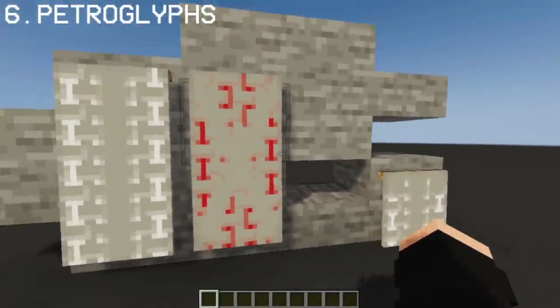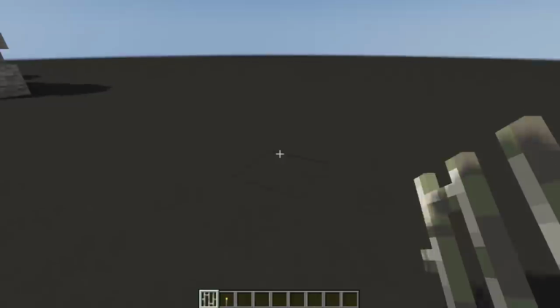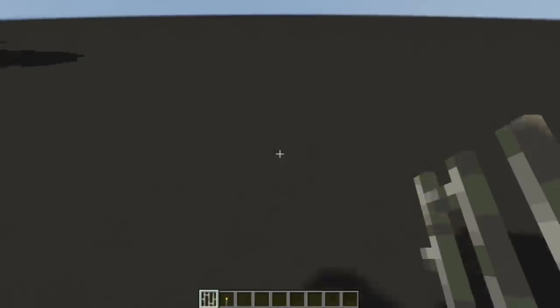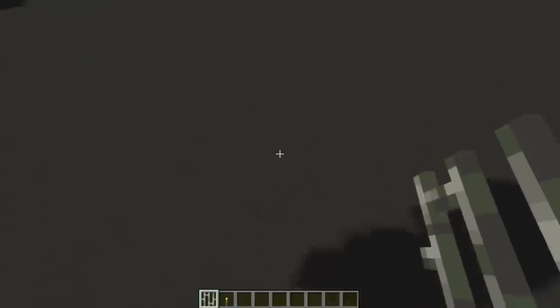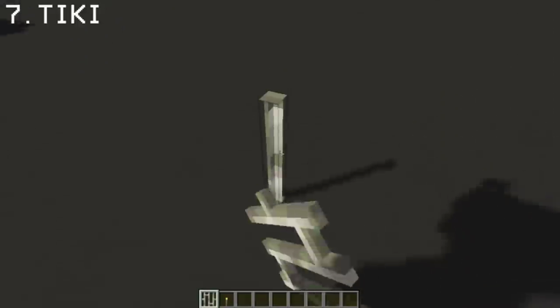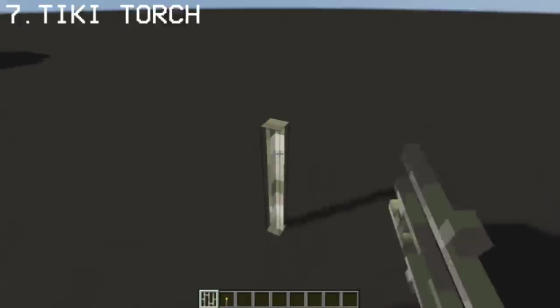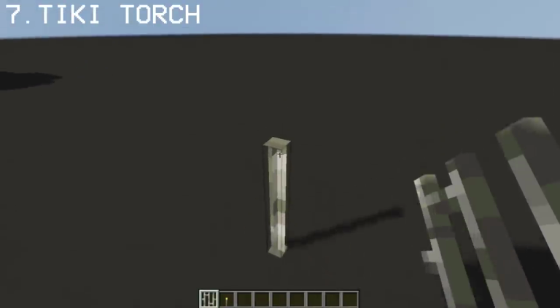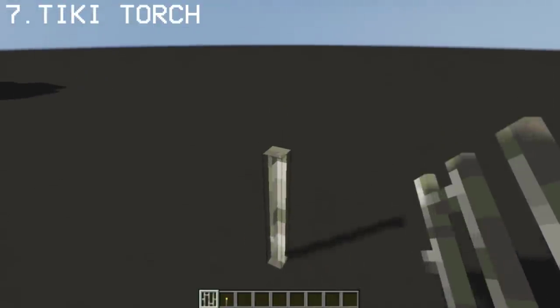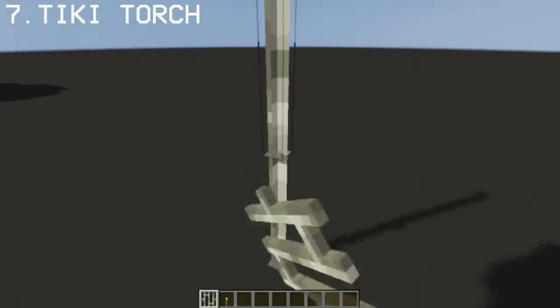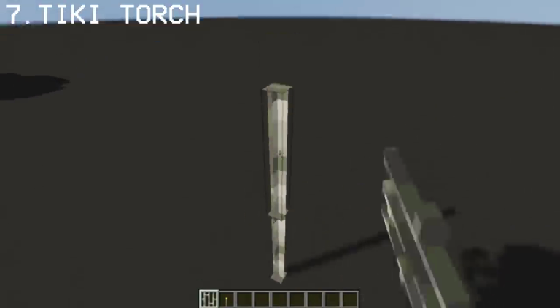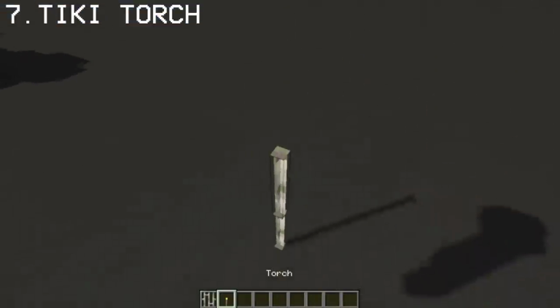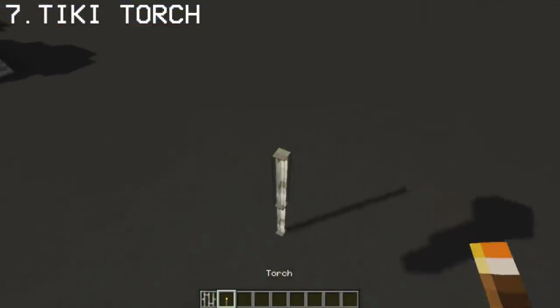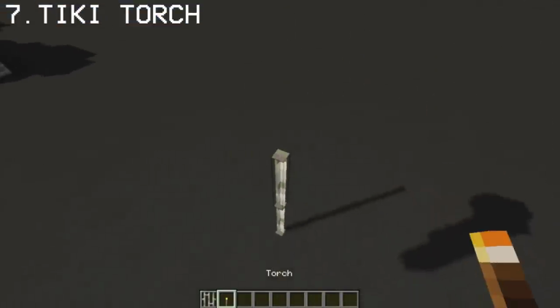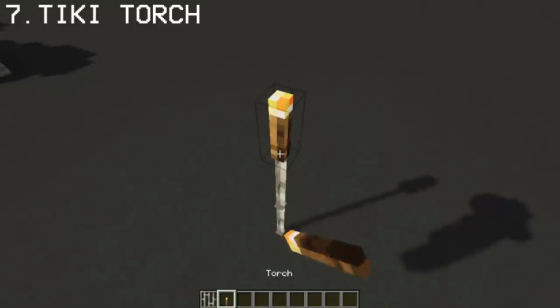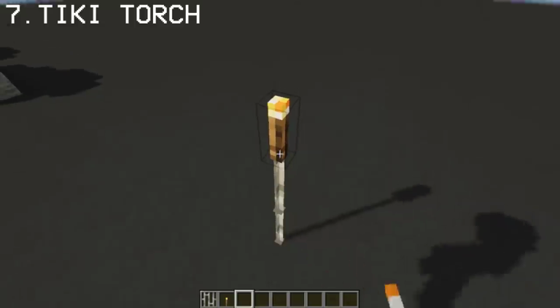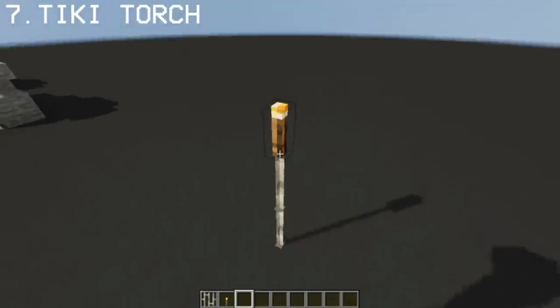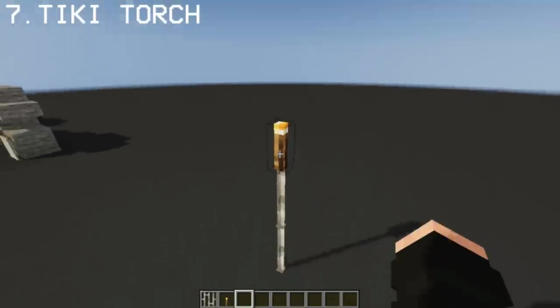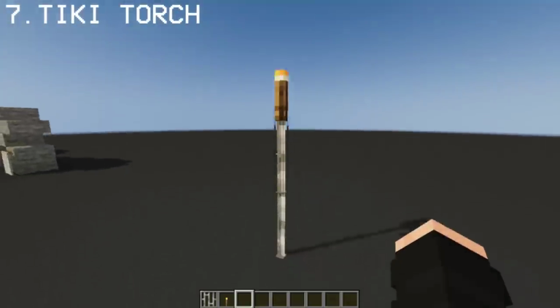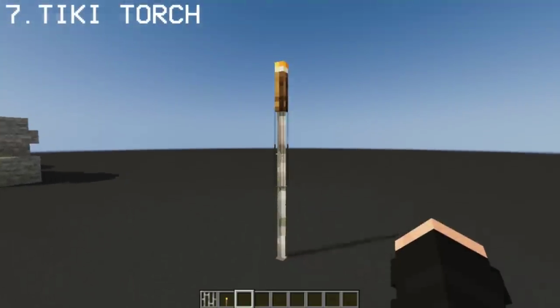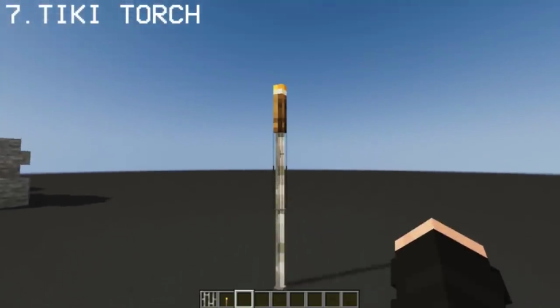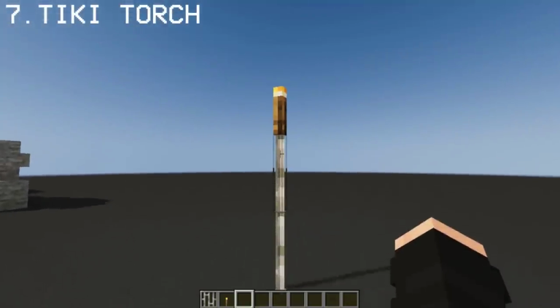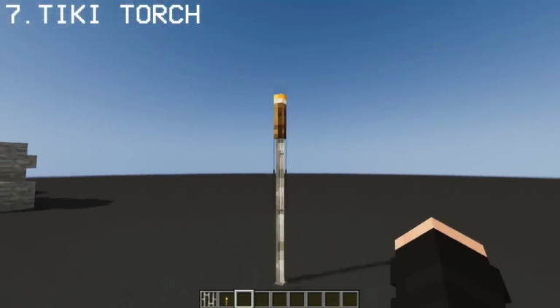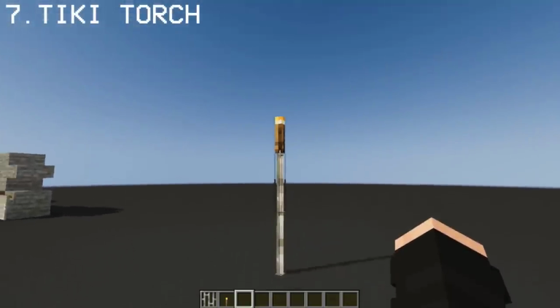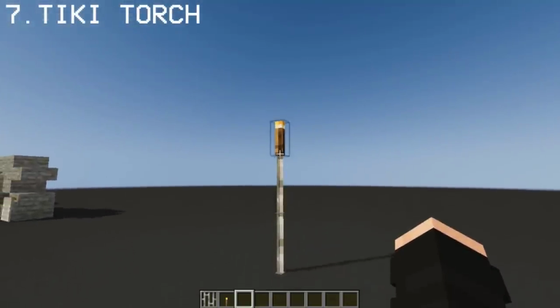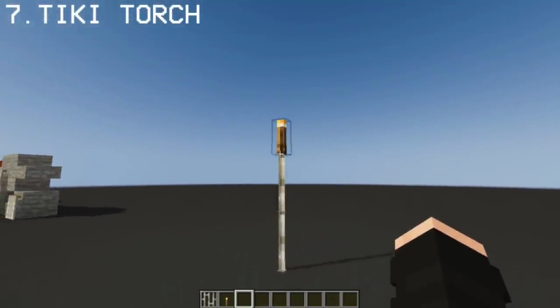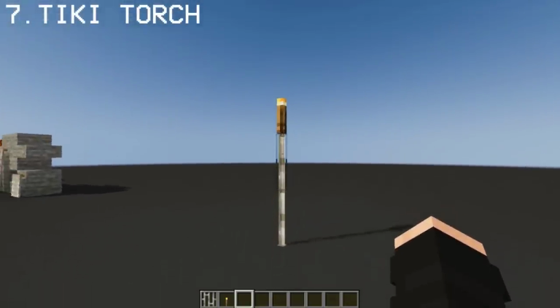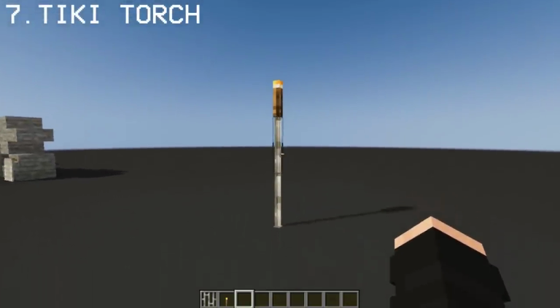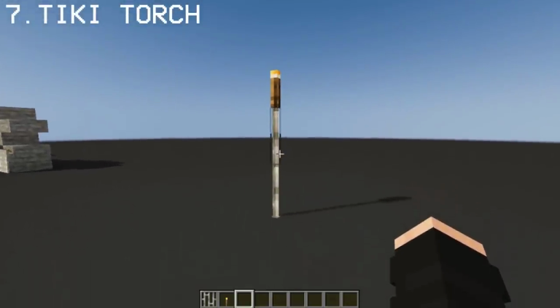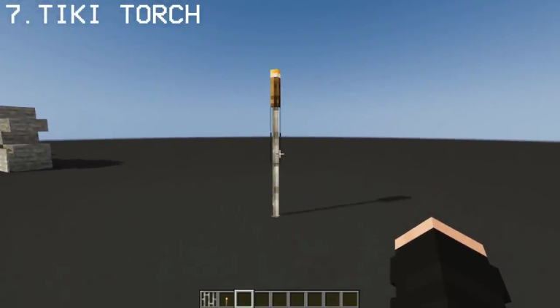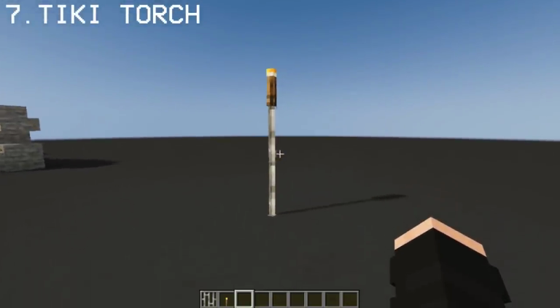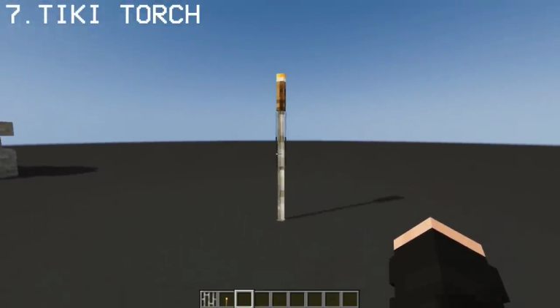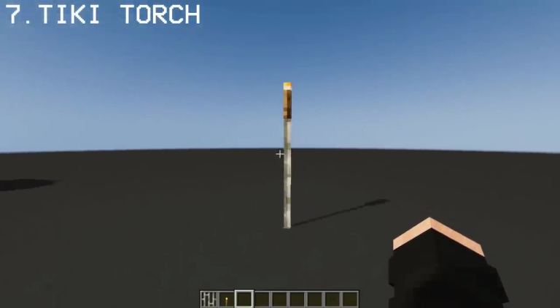Create a tiki torch with iron bars and a torch on top. Very simple lighting design.